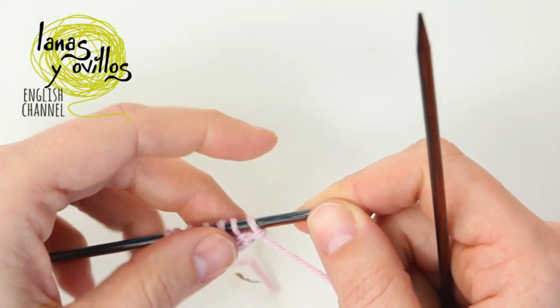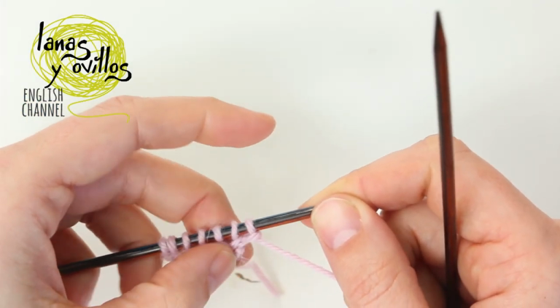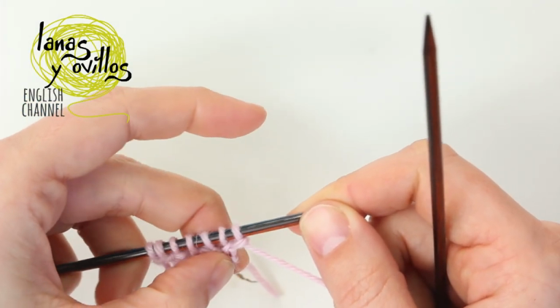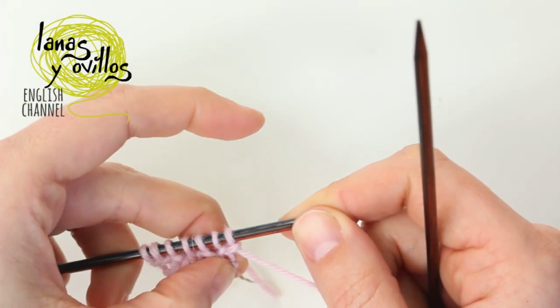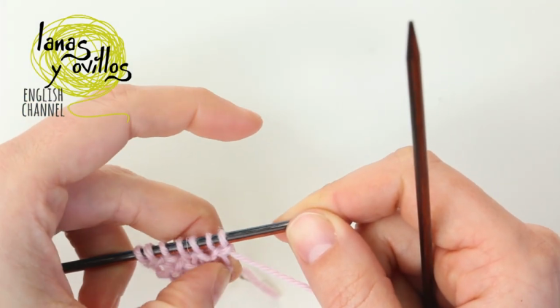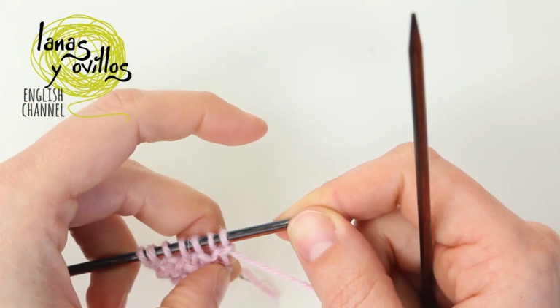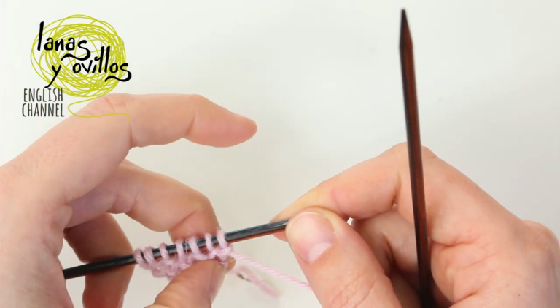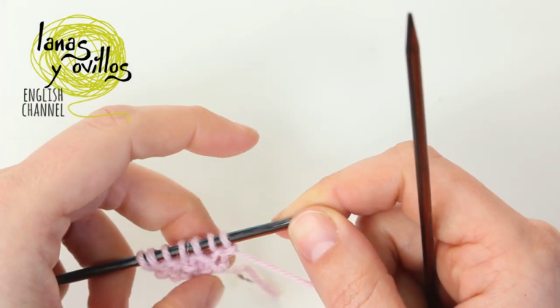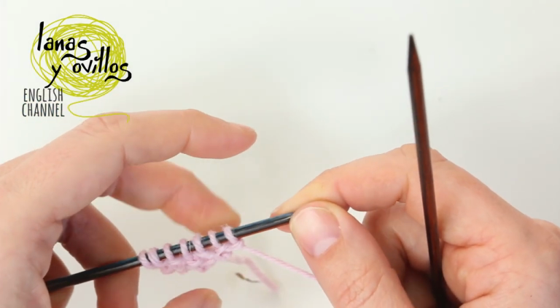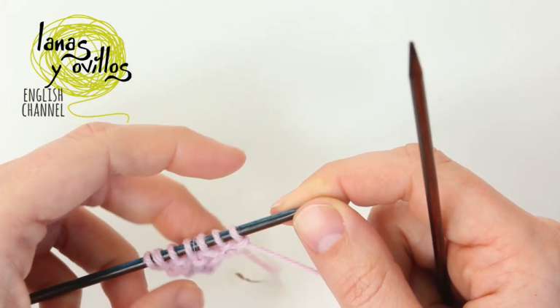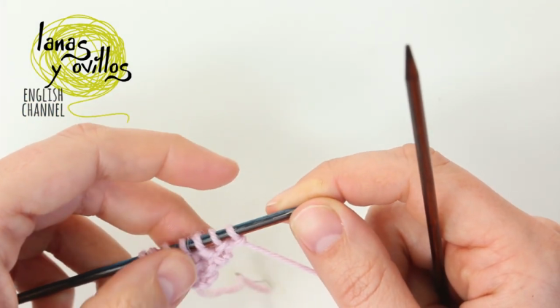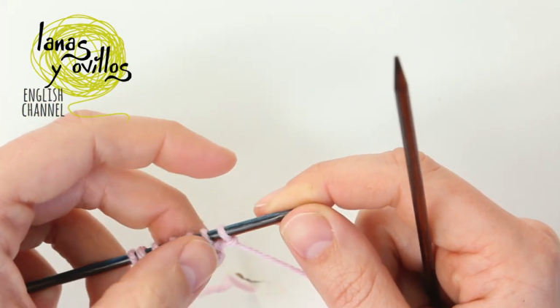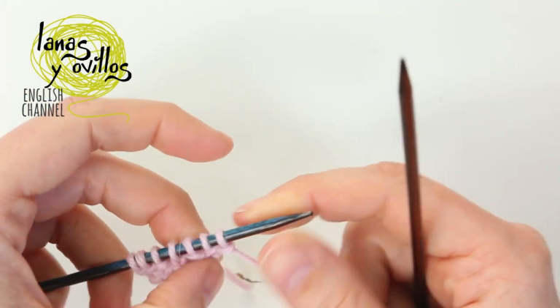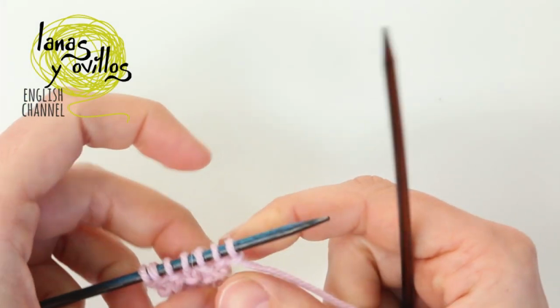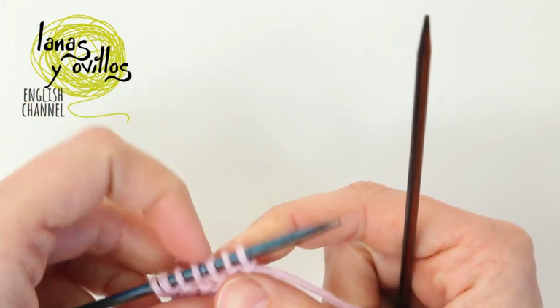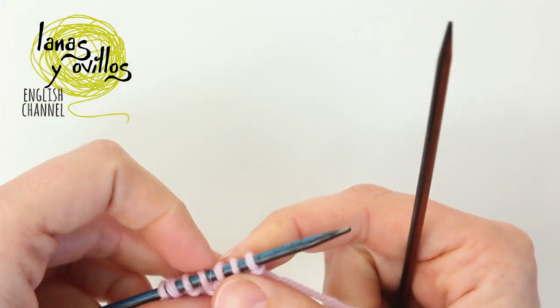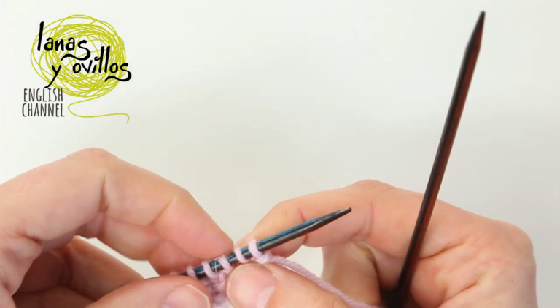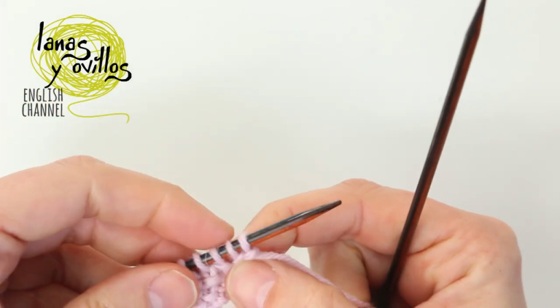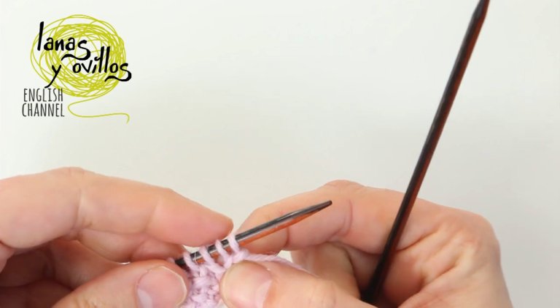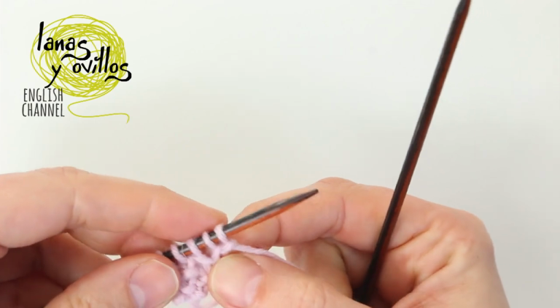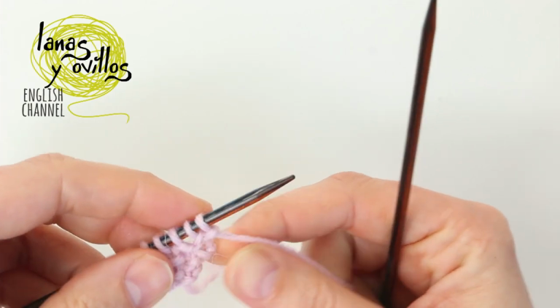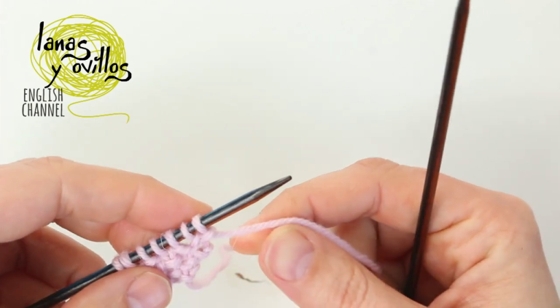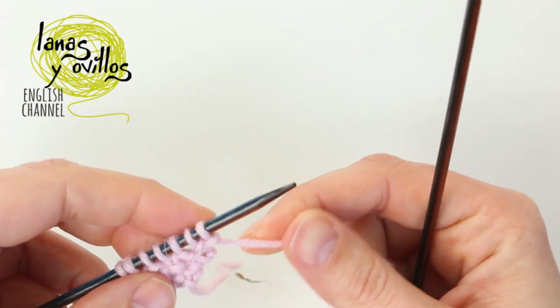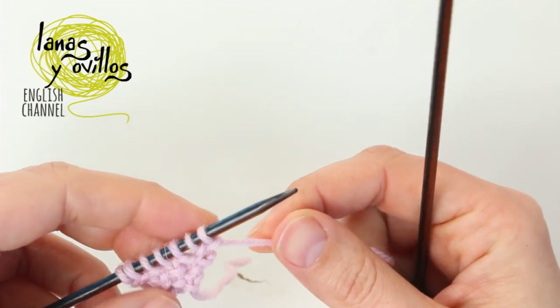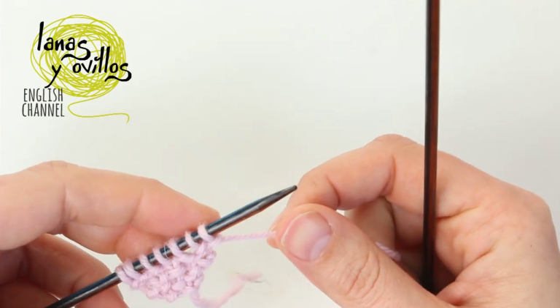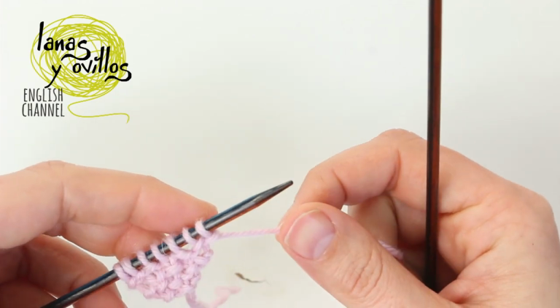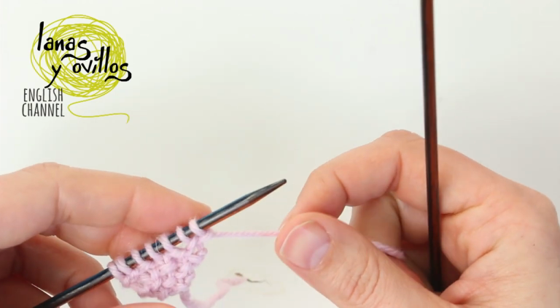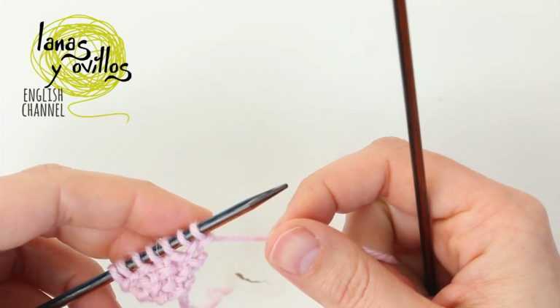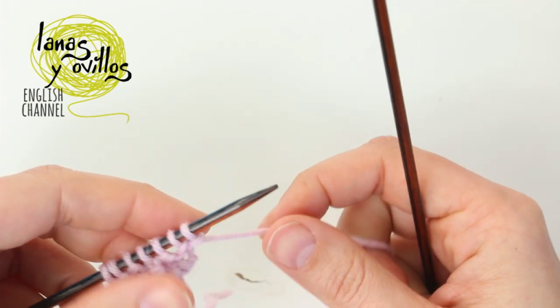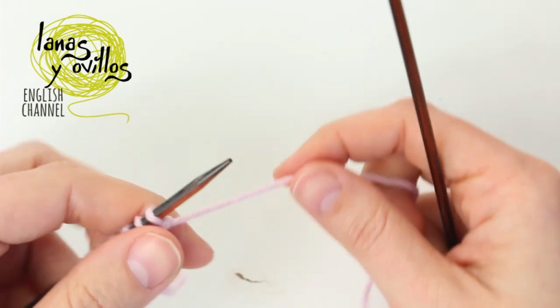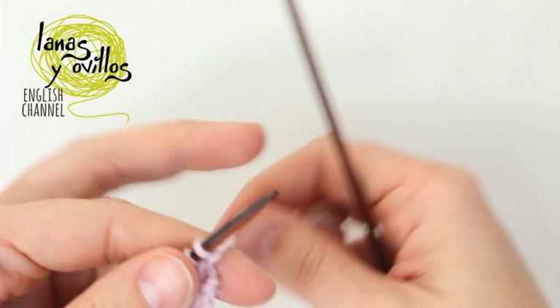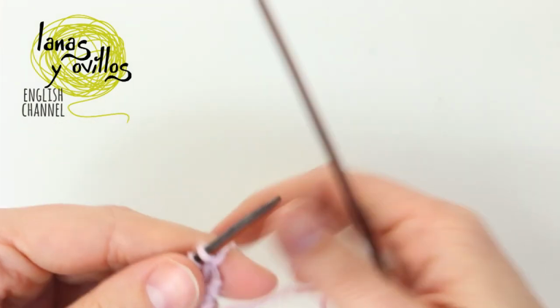We have now 7 stitches. You have to continue working the seed stitch without making increases now.